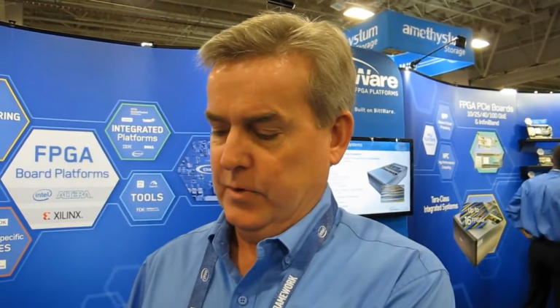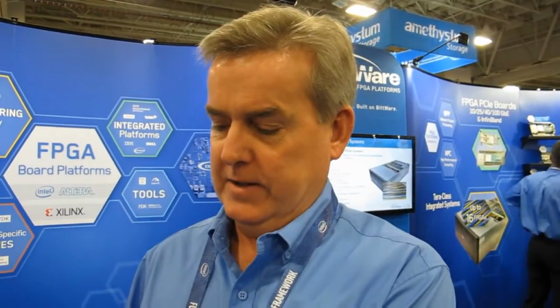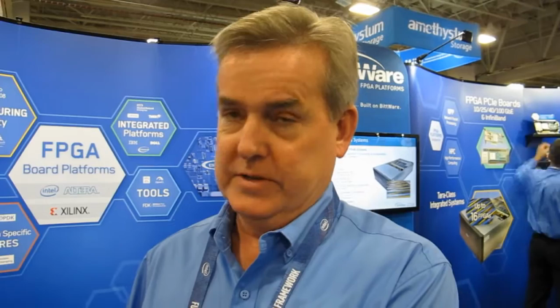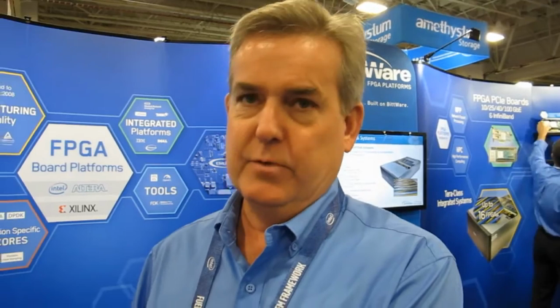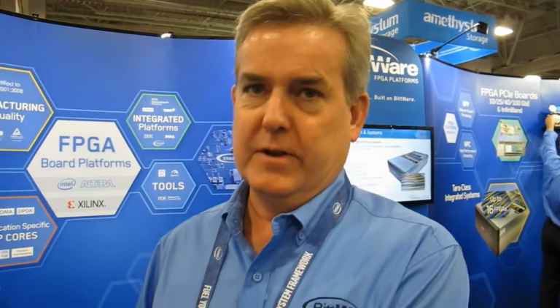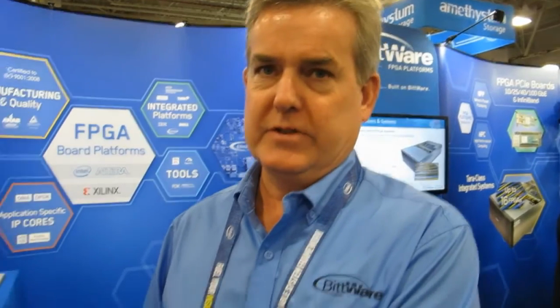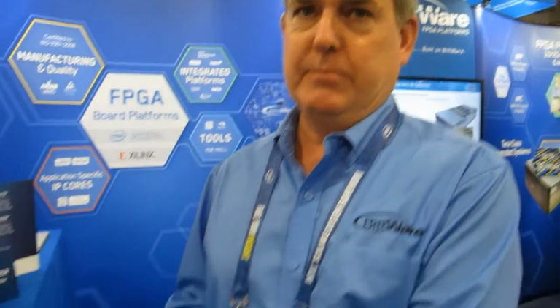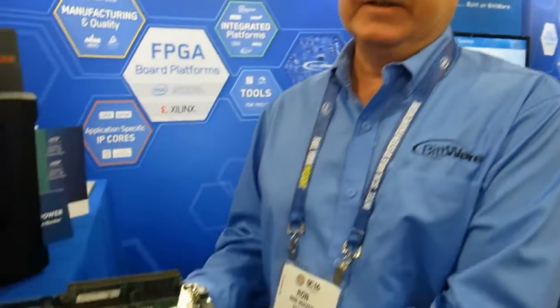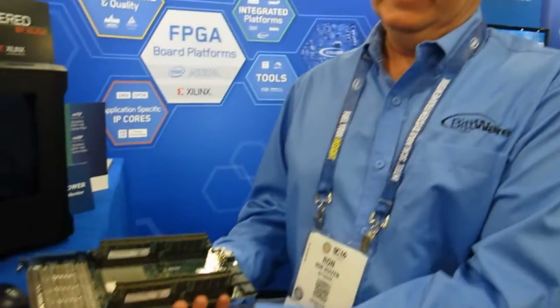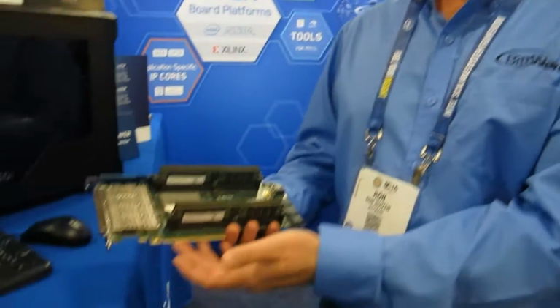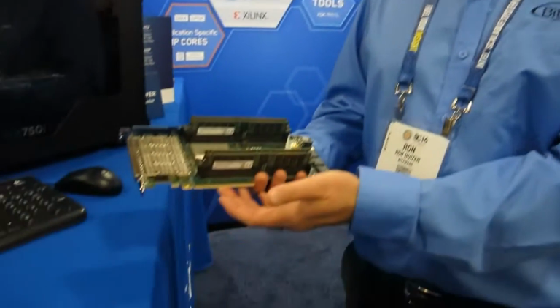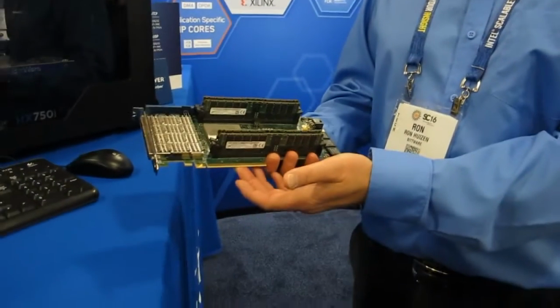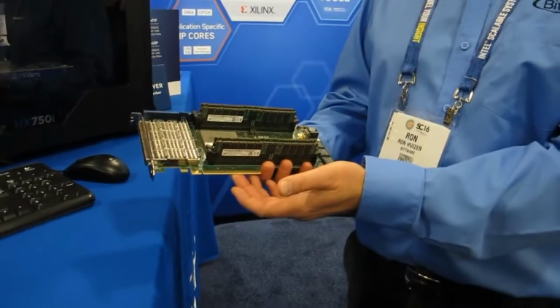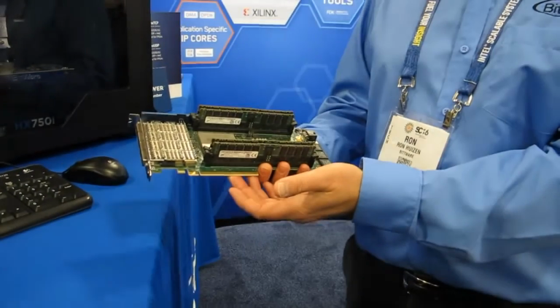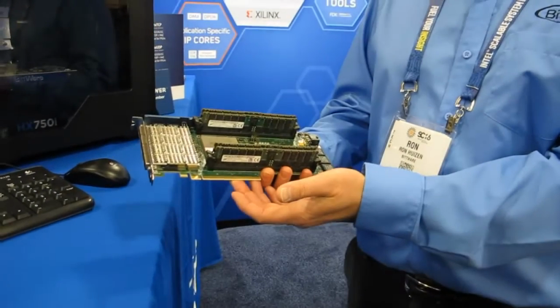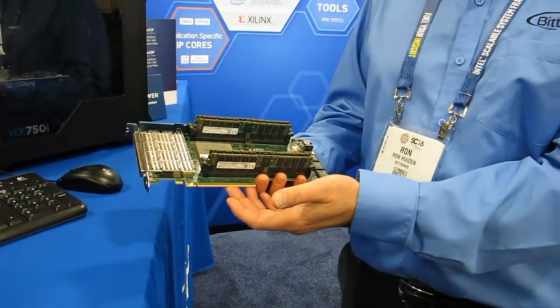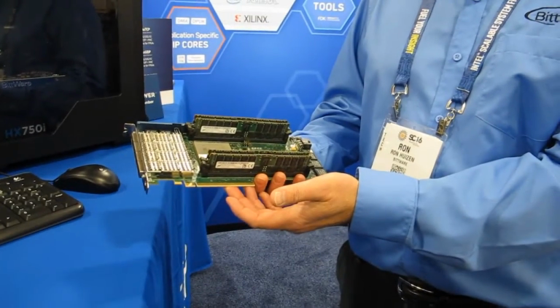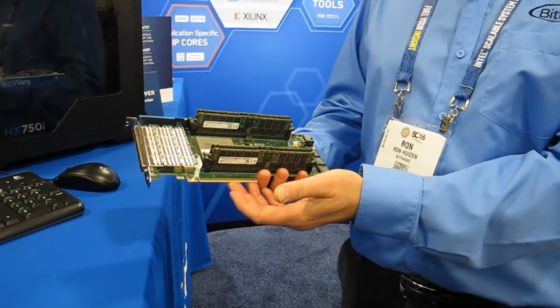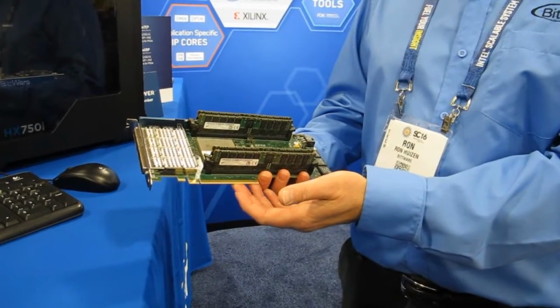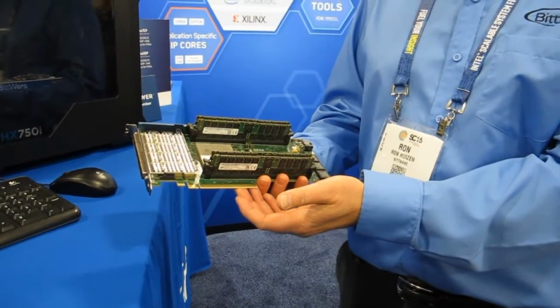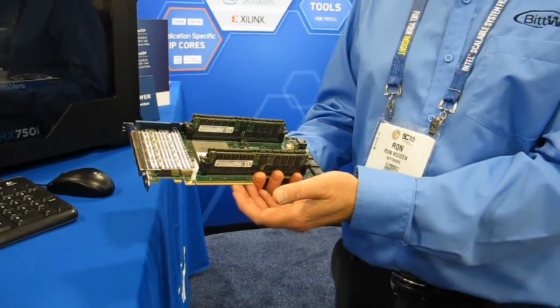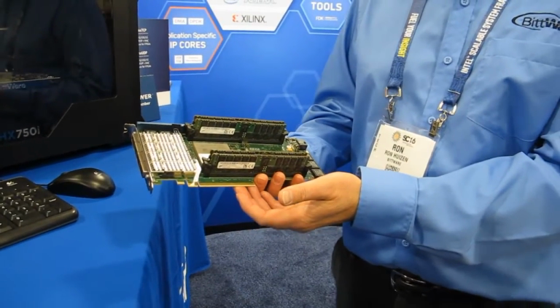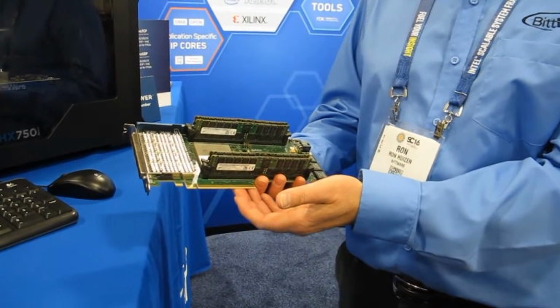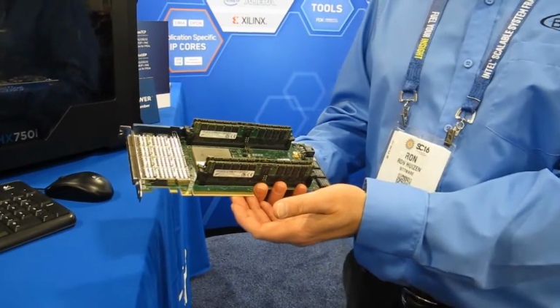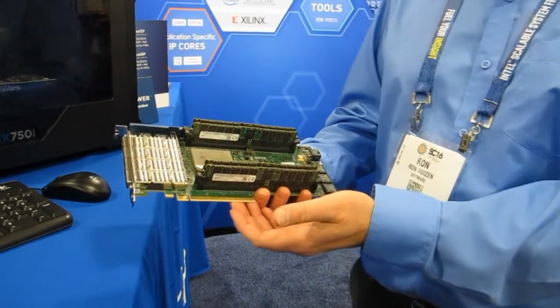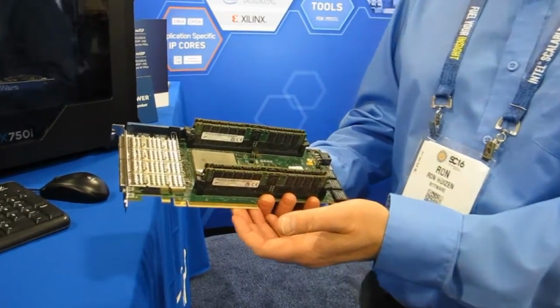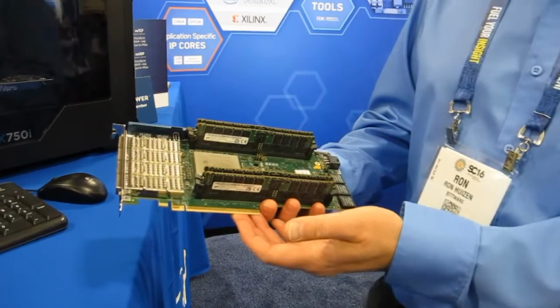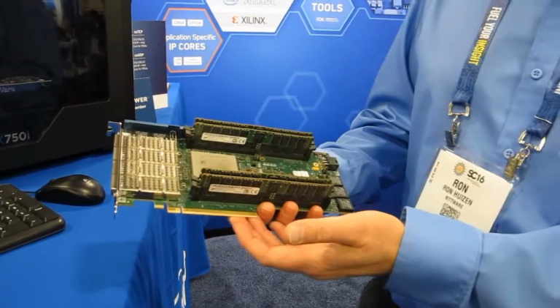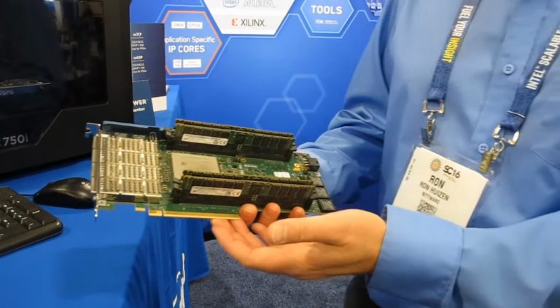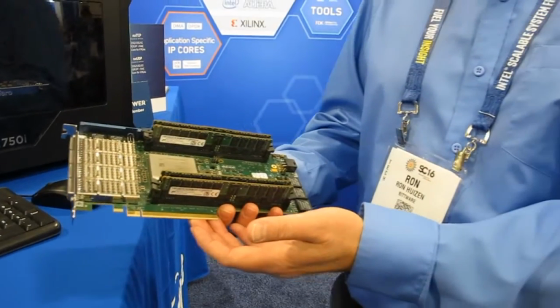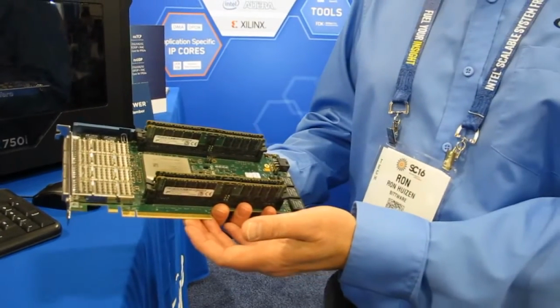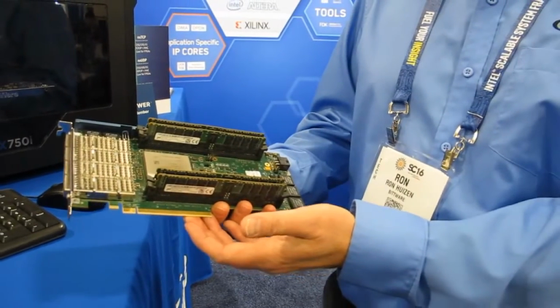What's new with the Ultrascale Plus is Gen3x16, which is a new feature with the 16nm process, and we have that running in a demo today.